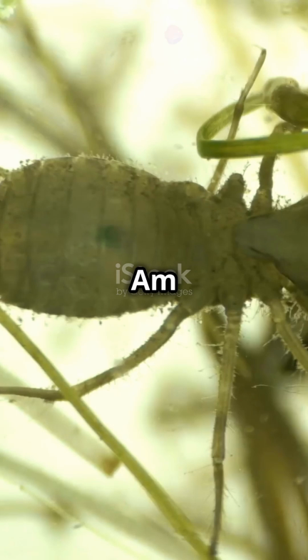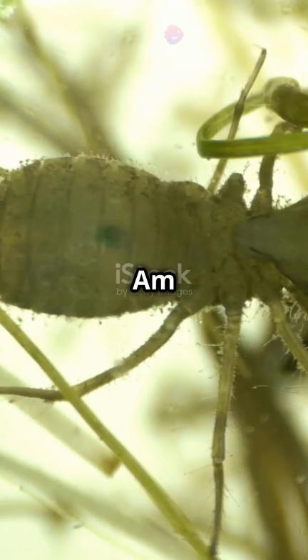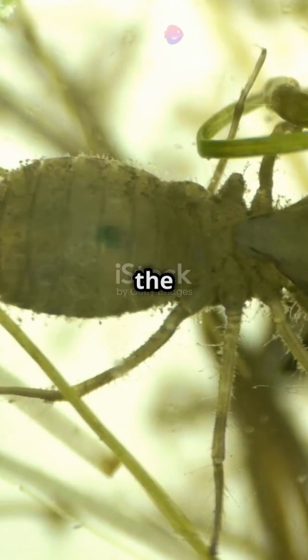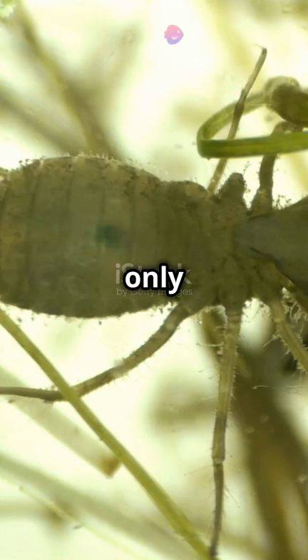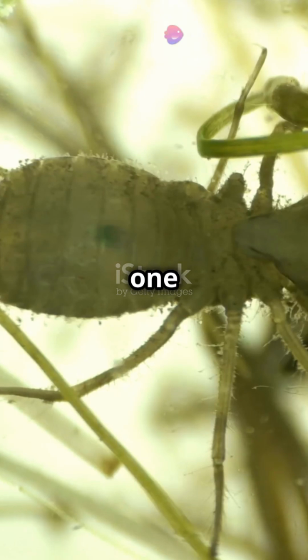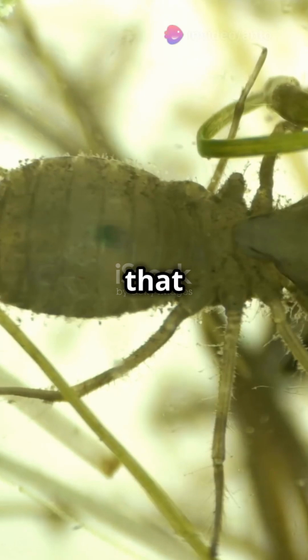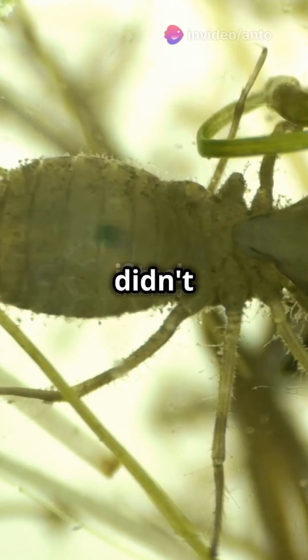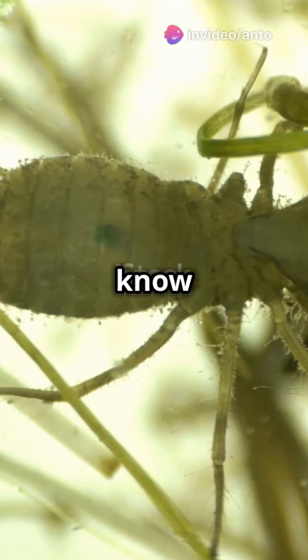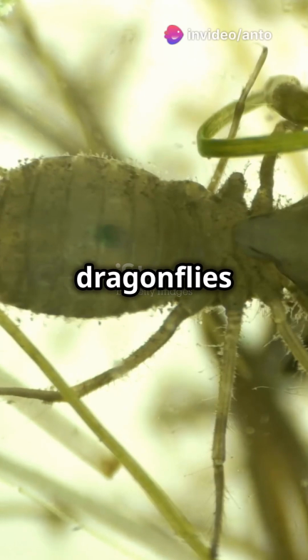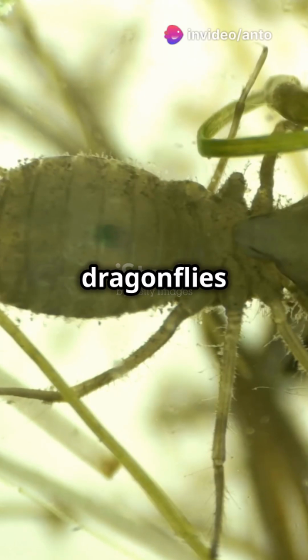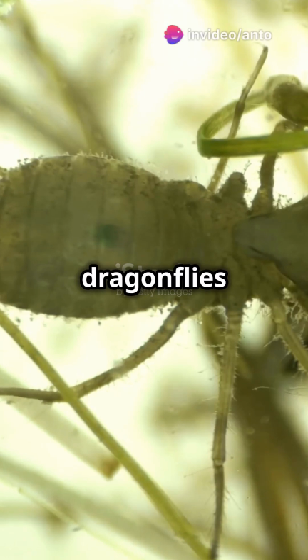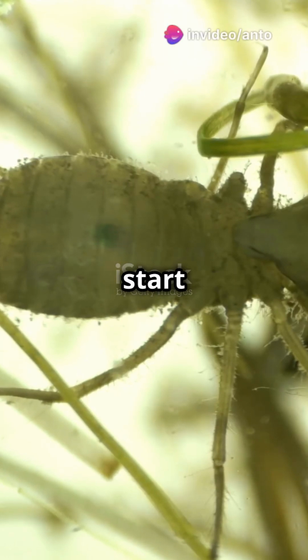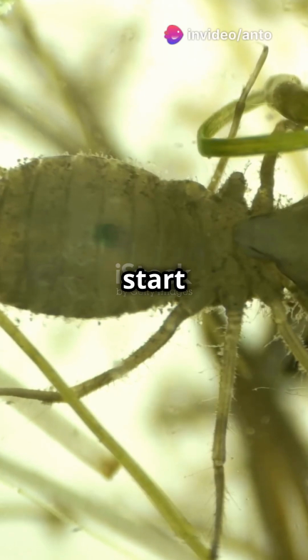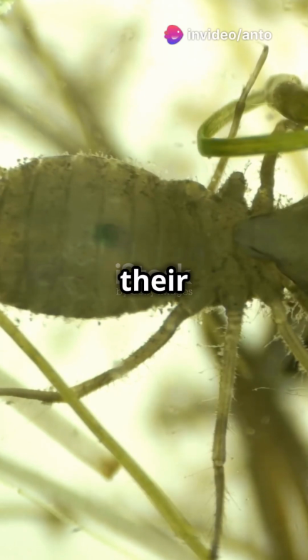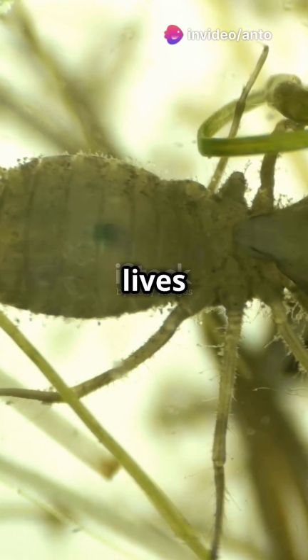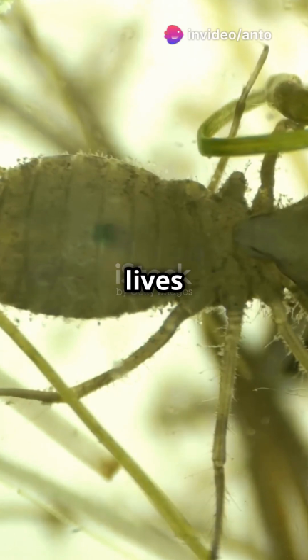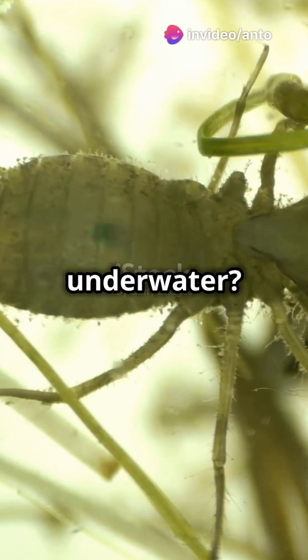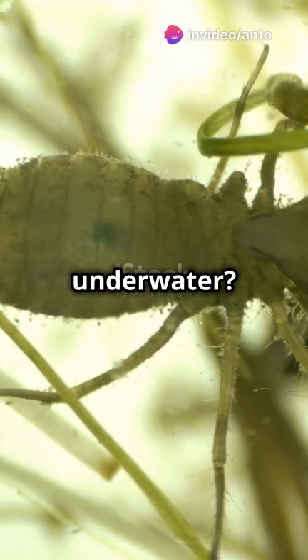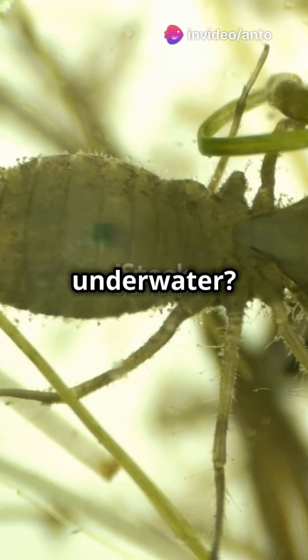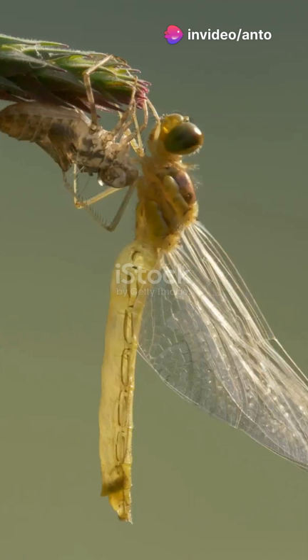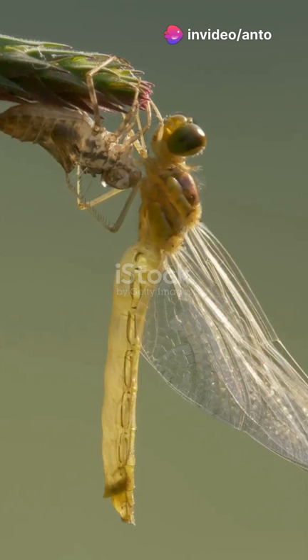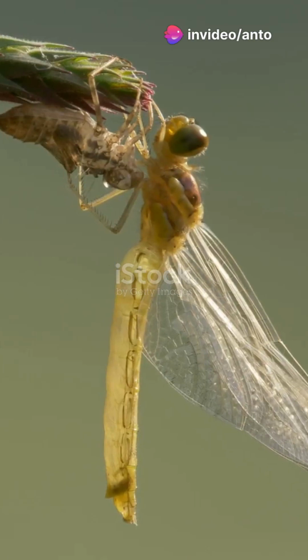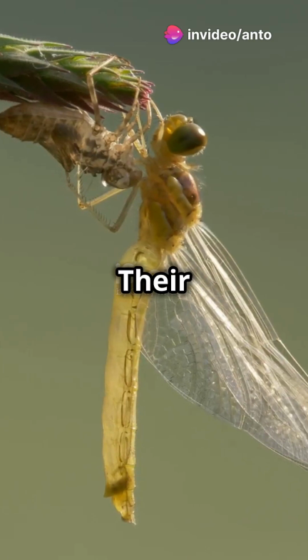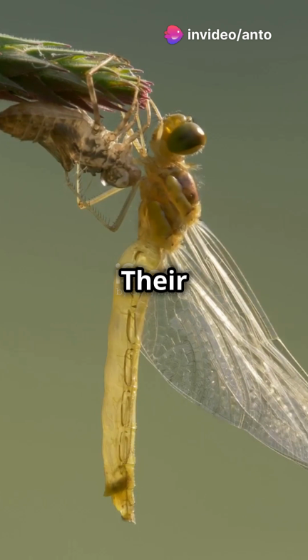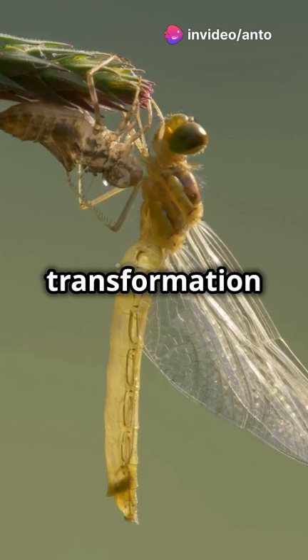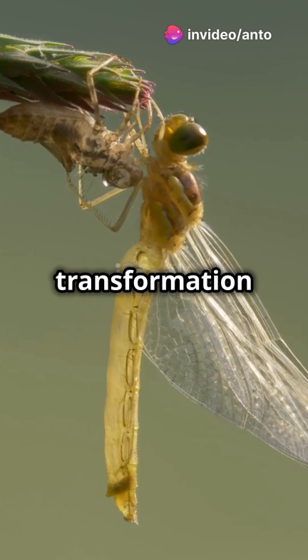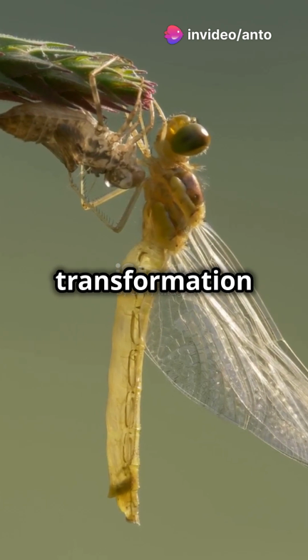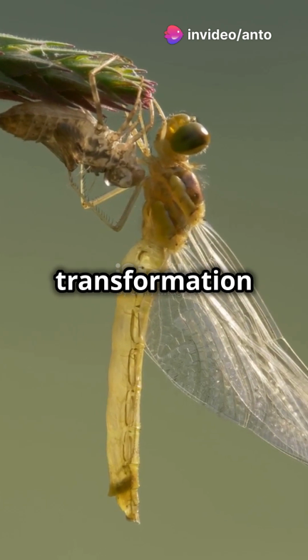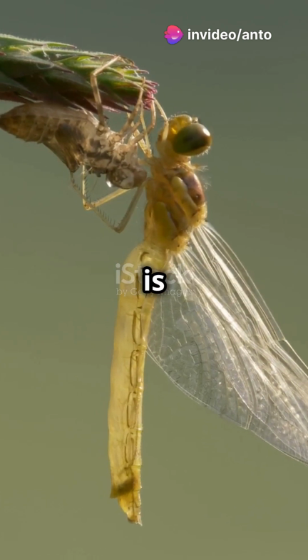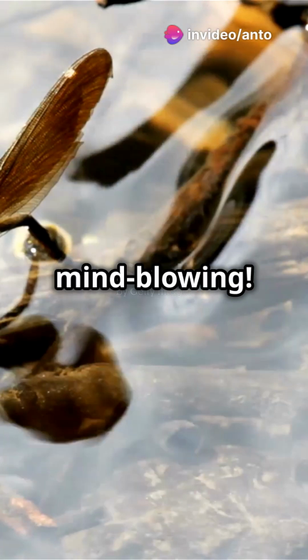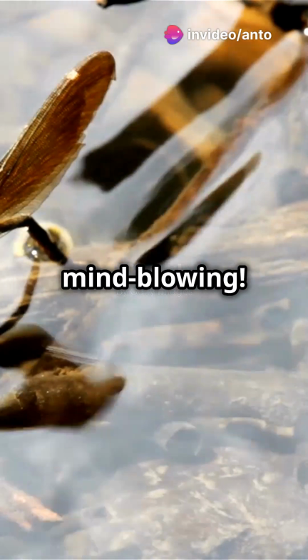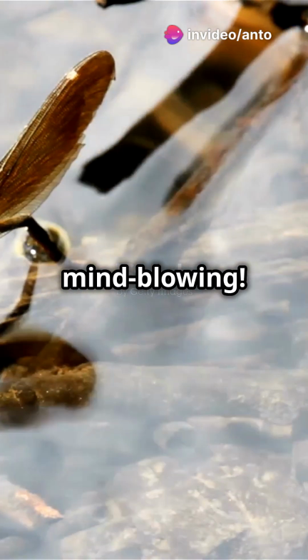Am I the only one that didn't know dragonflies start their lives underwater? Their transformation is mind-blowing.